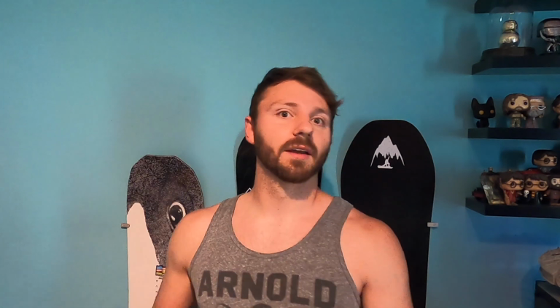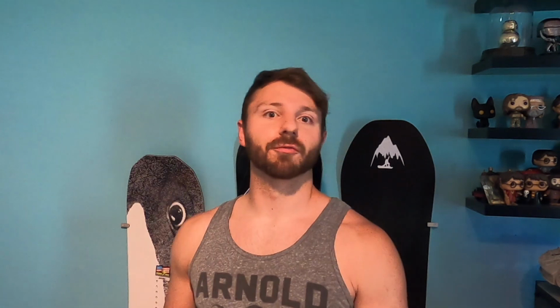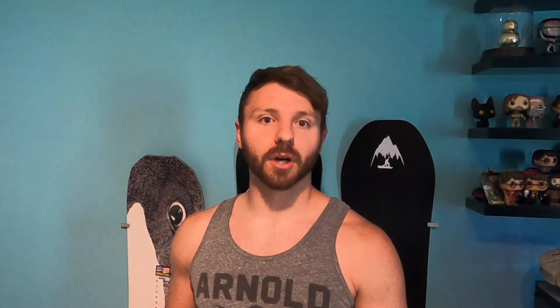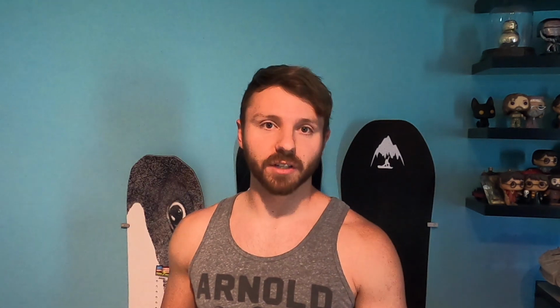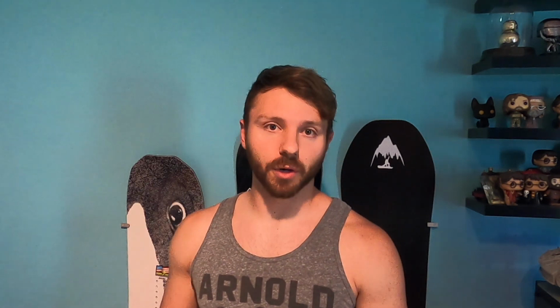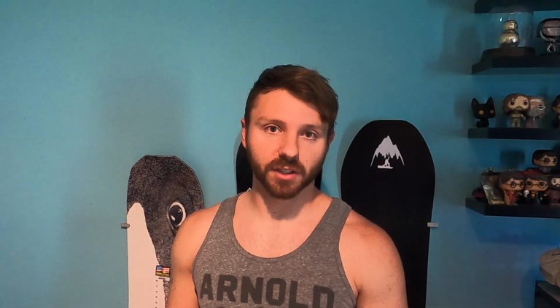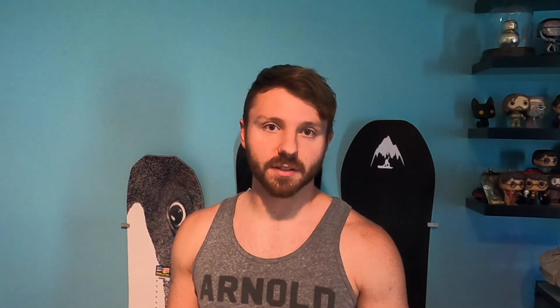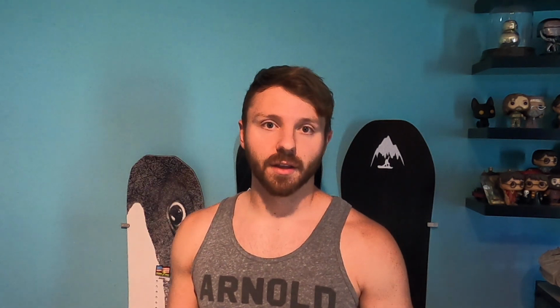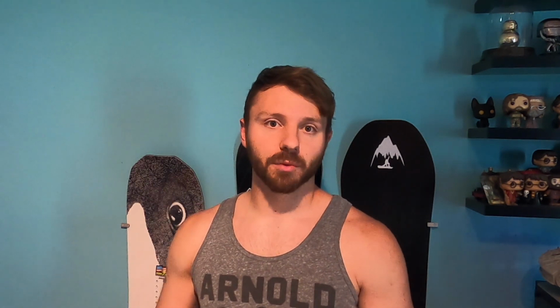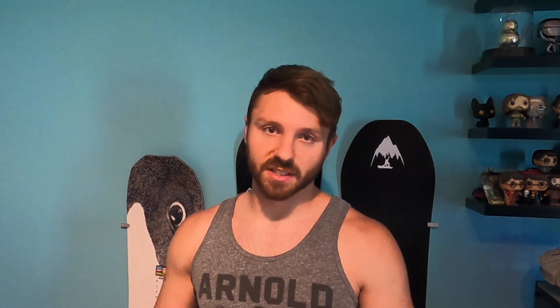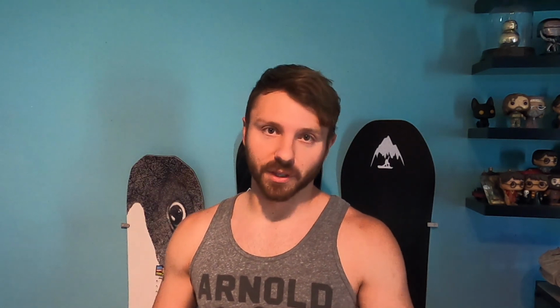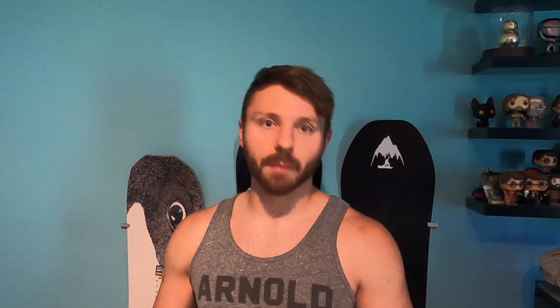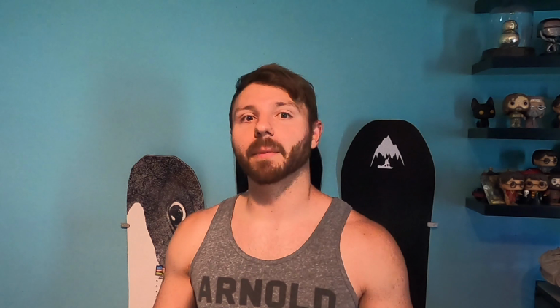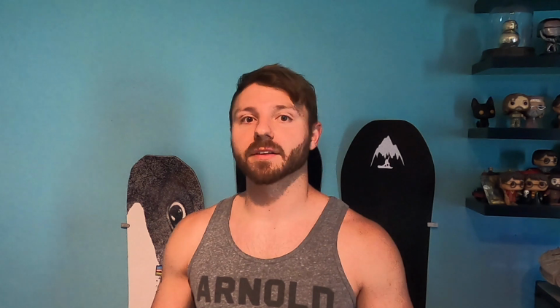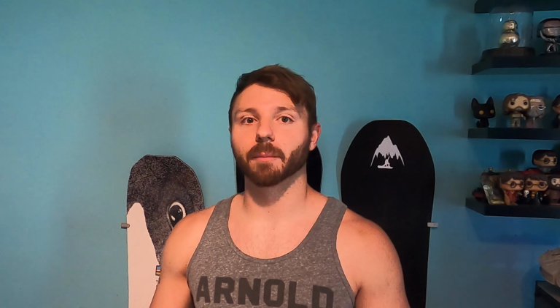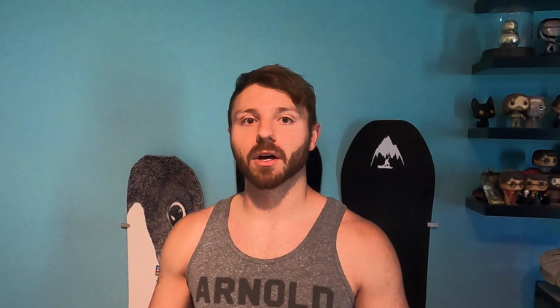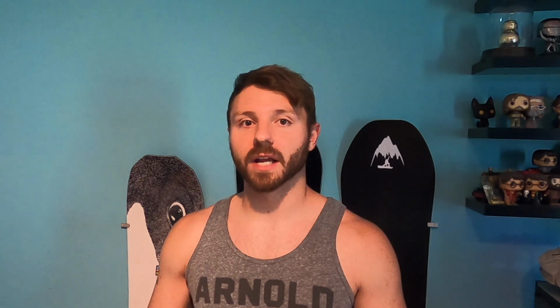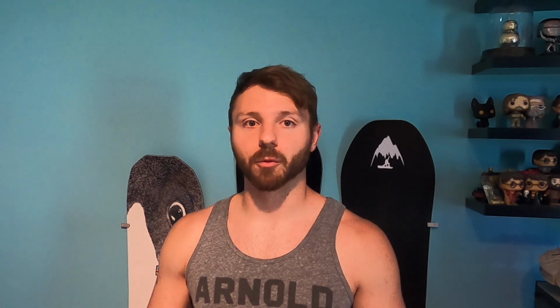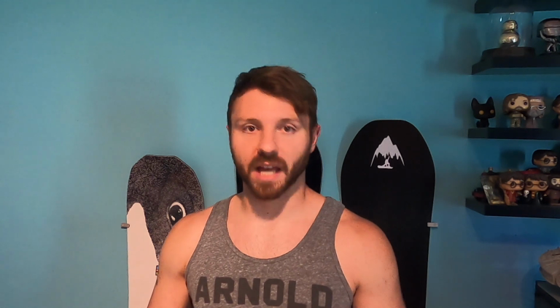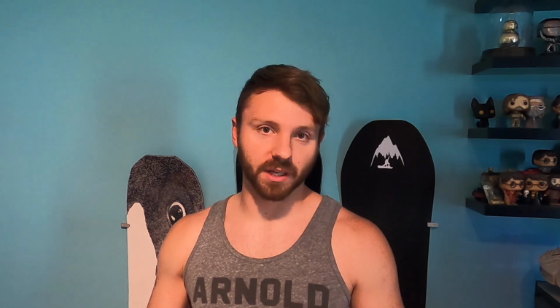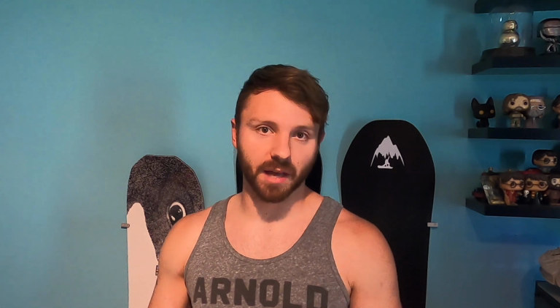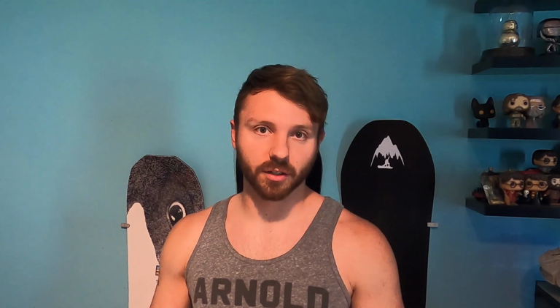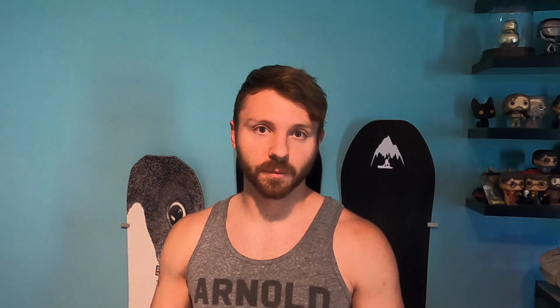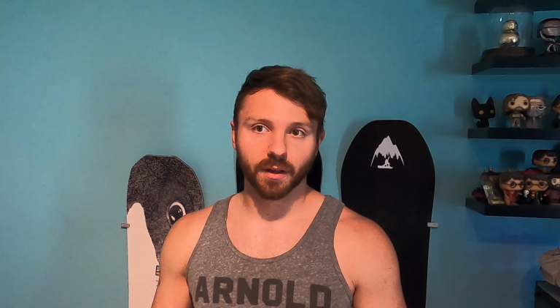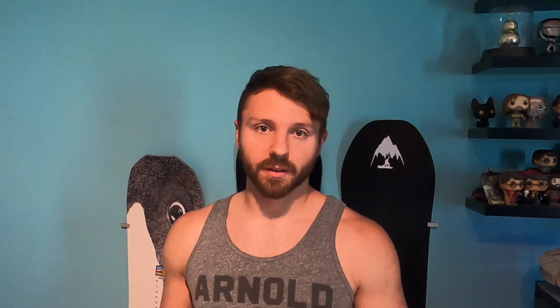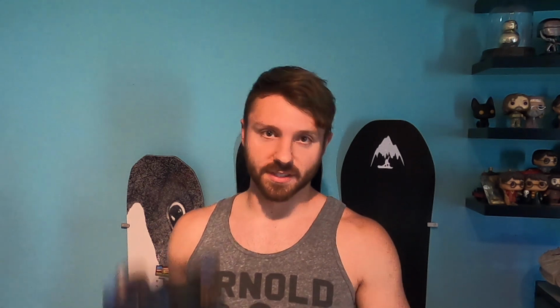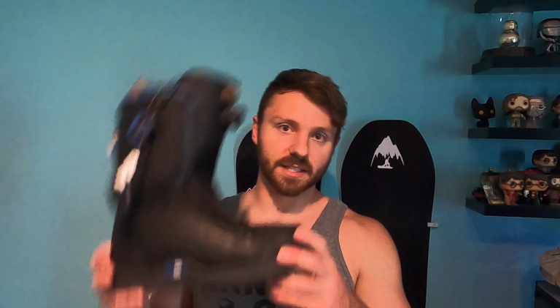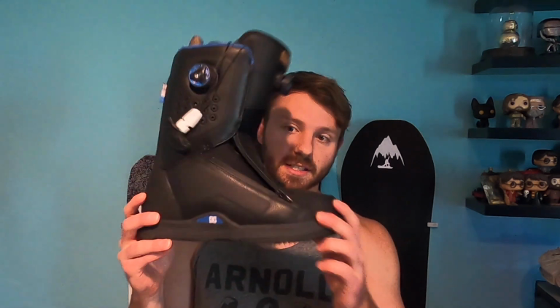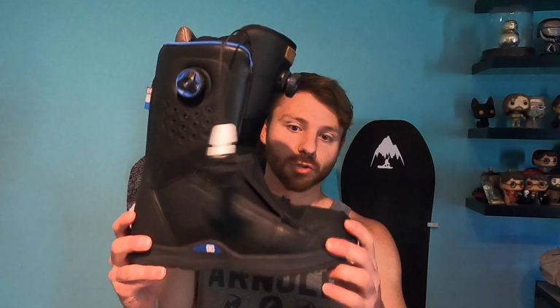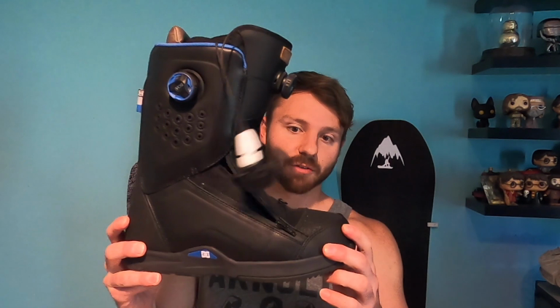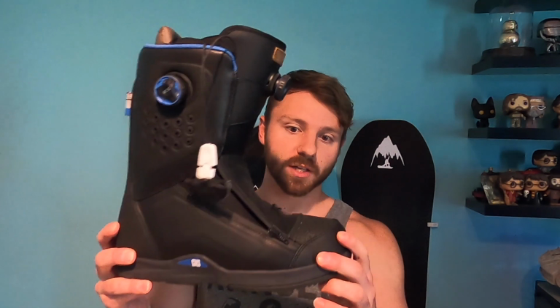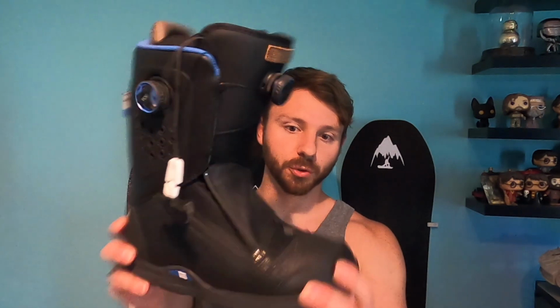If you all have any questions, please leave them in the comment box down below and I will be happy to get back to you. This is the DC Travis Rice boot.